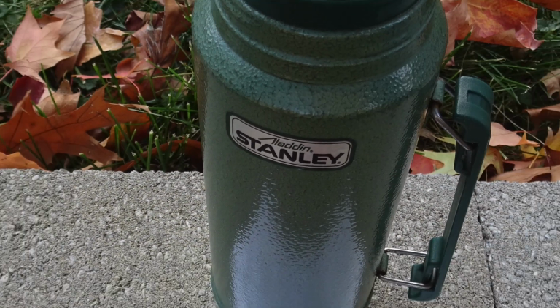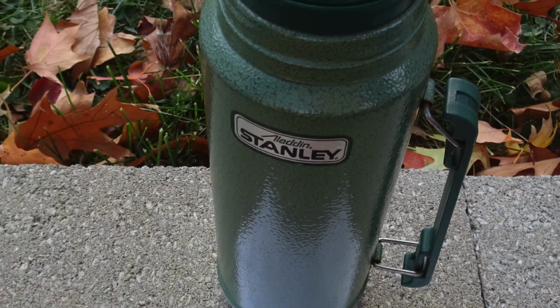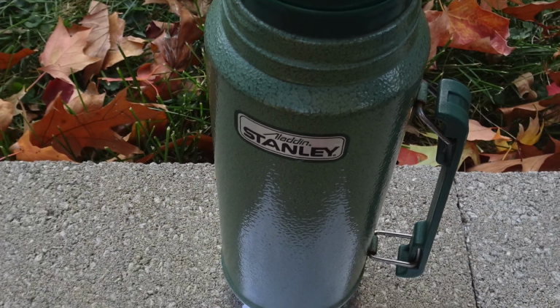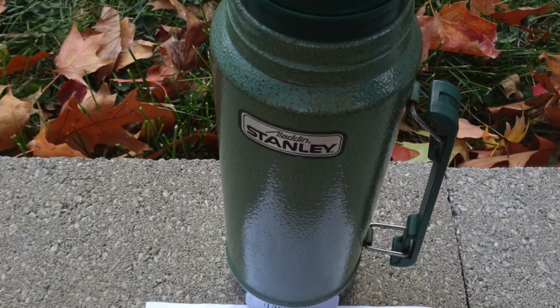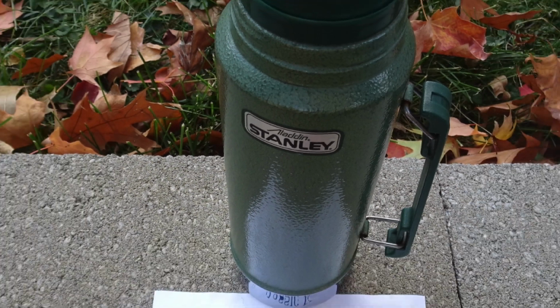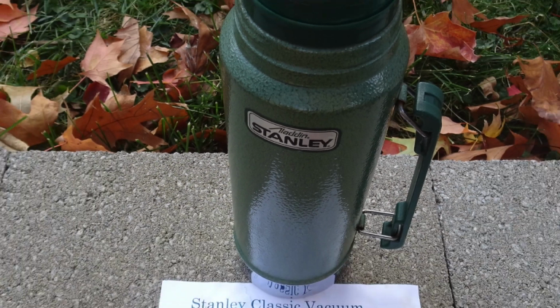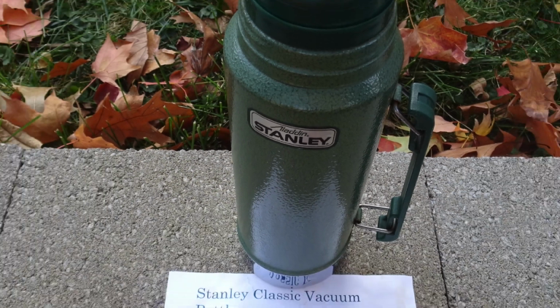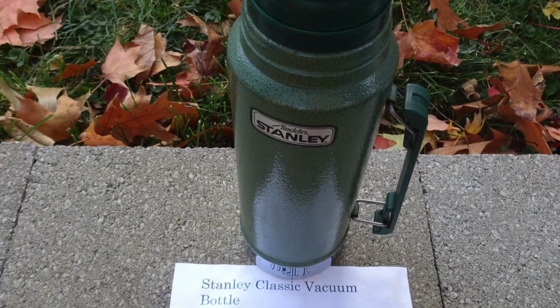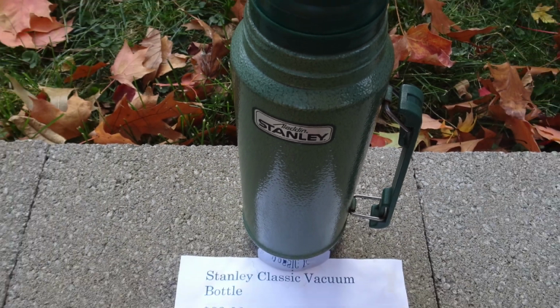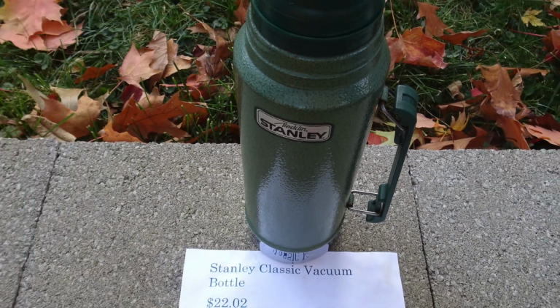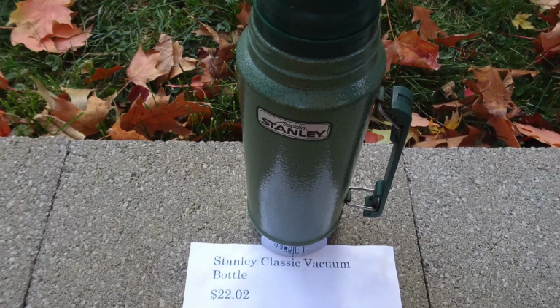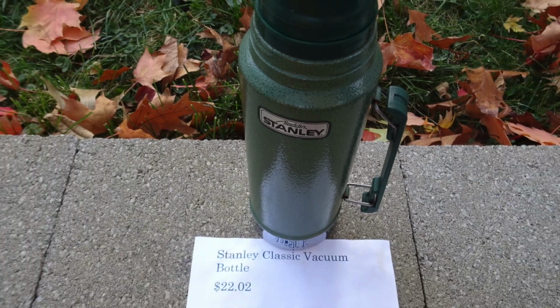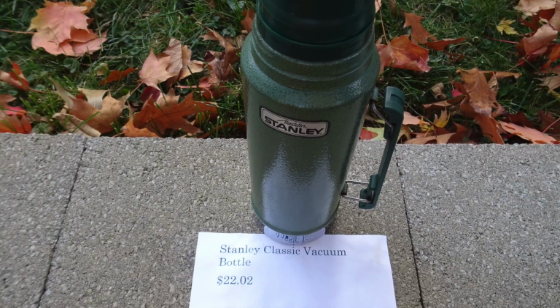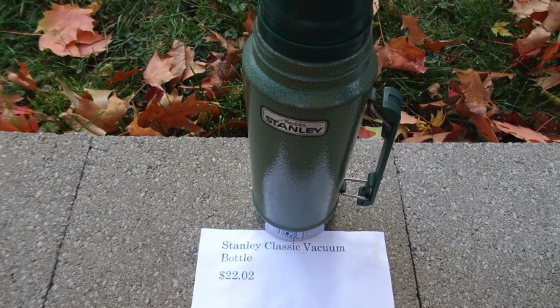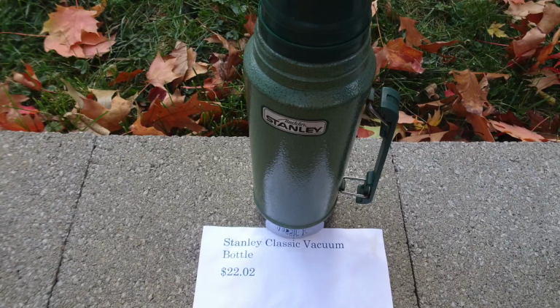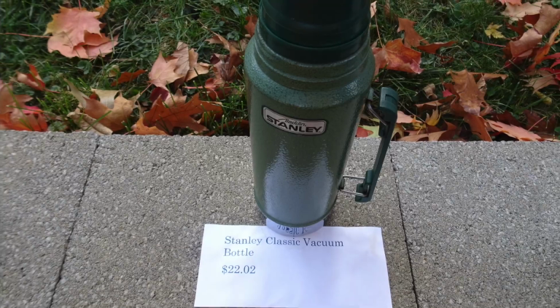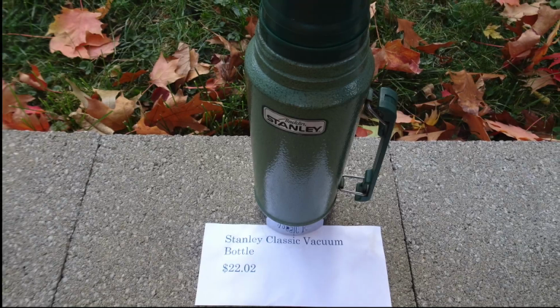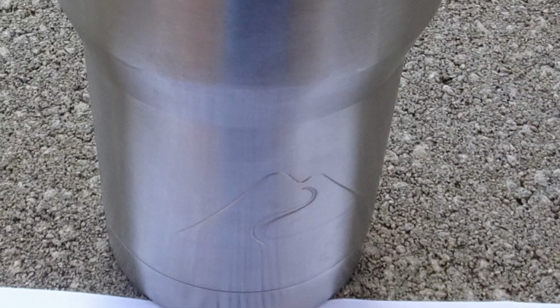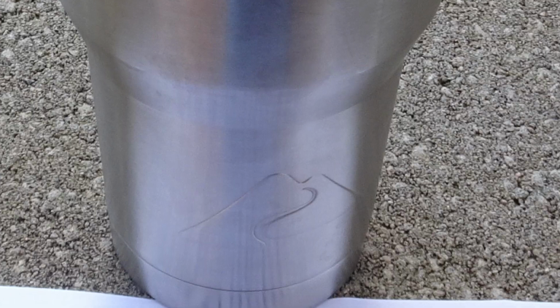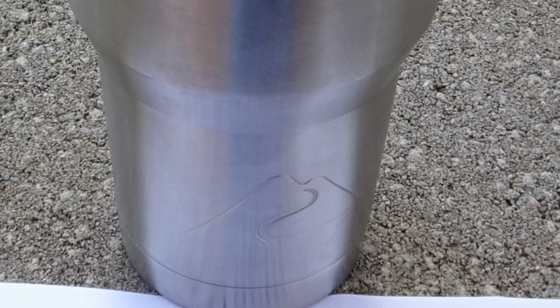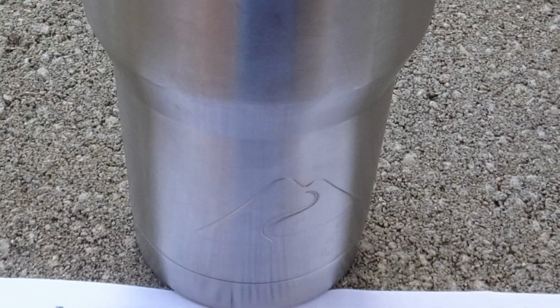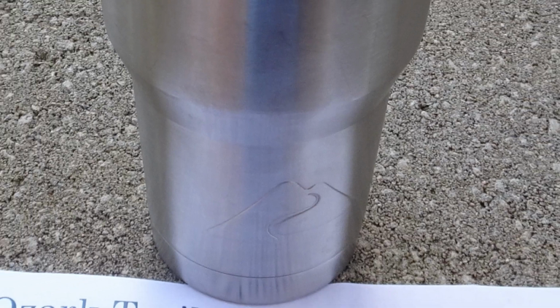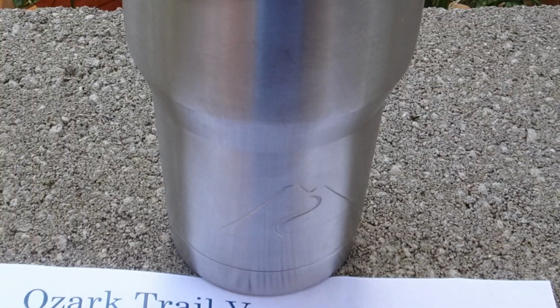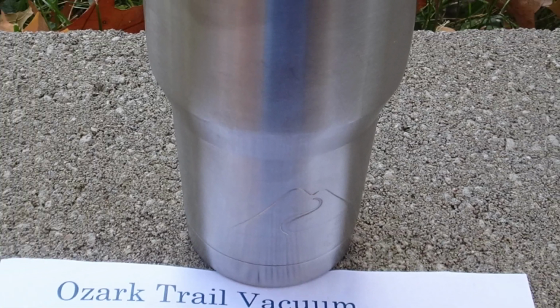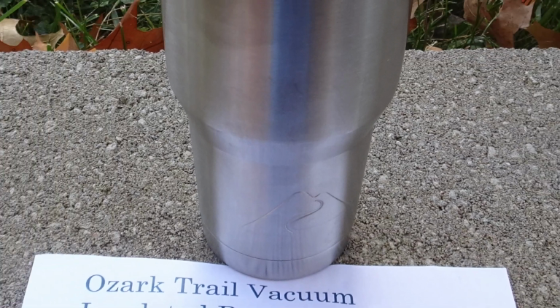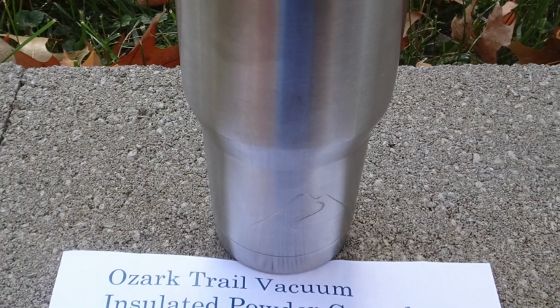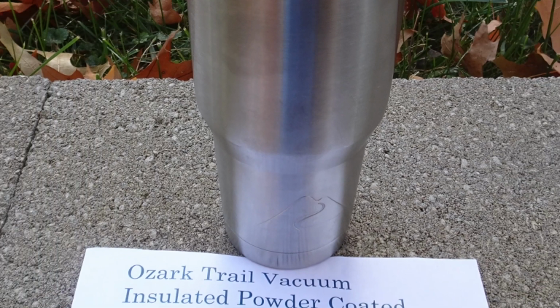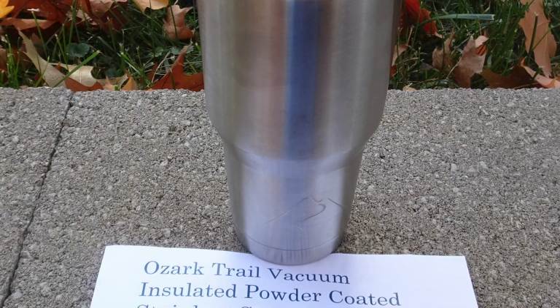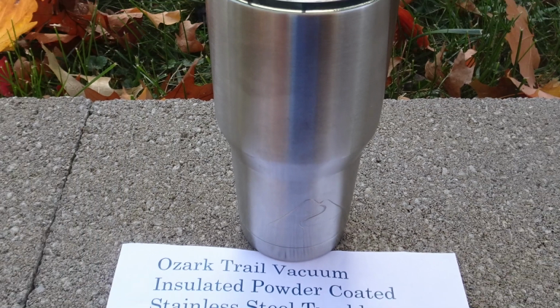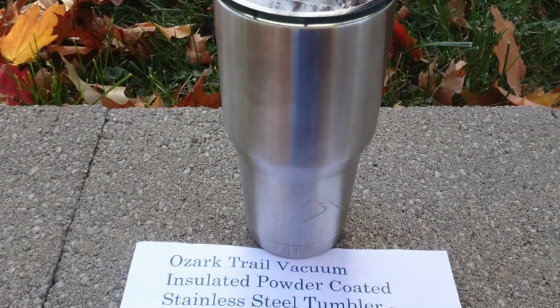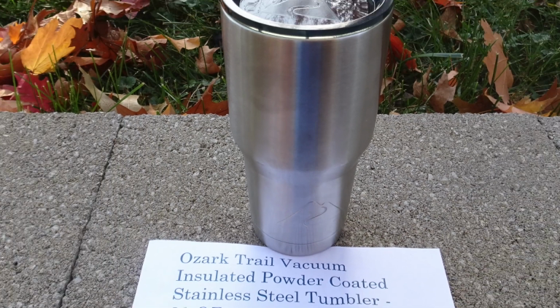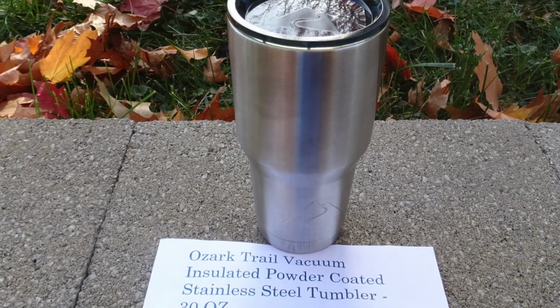Best overall is the Stanley Classic. Best to drink from is the Ozark Trail.